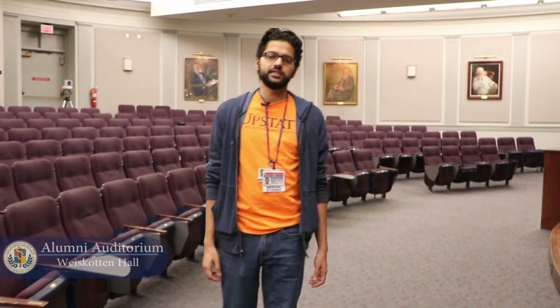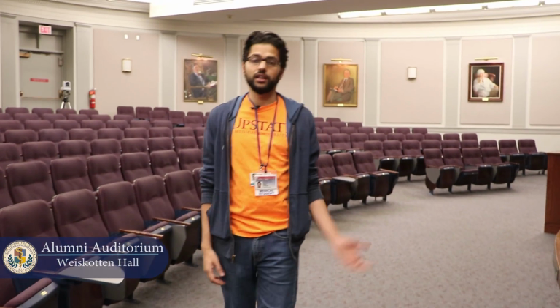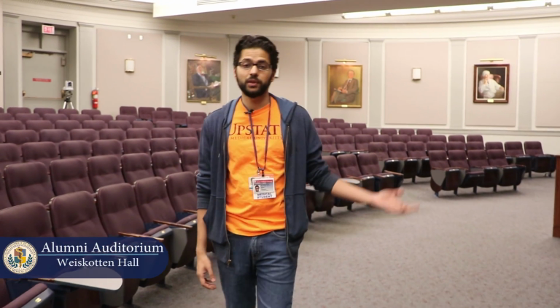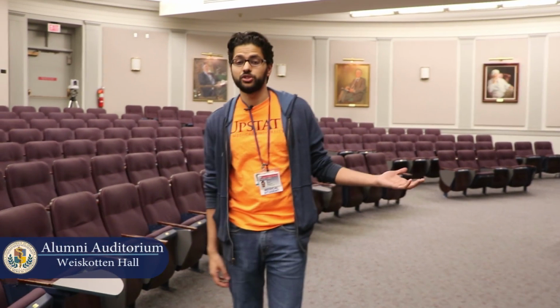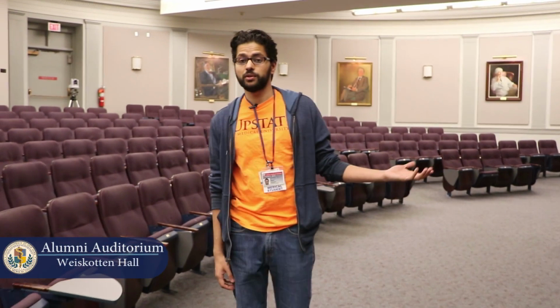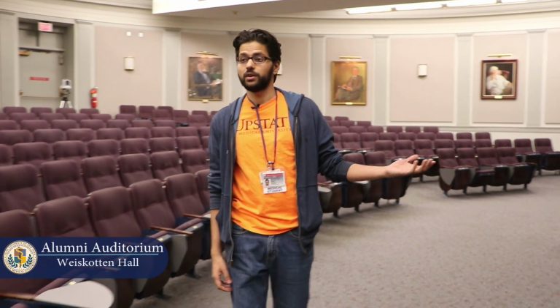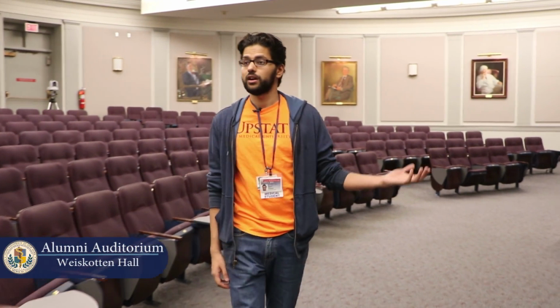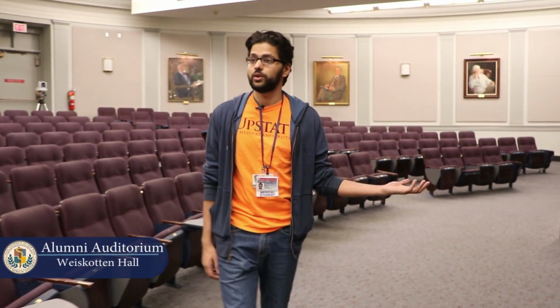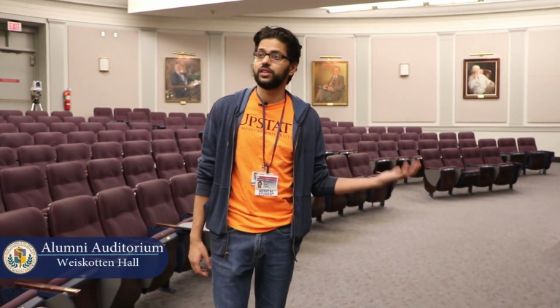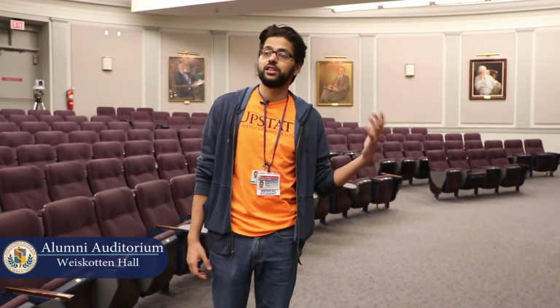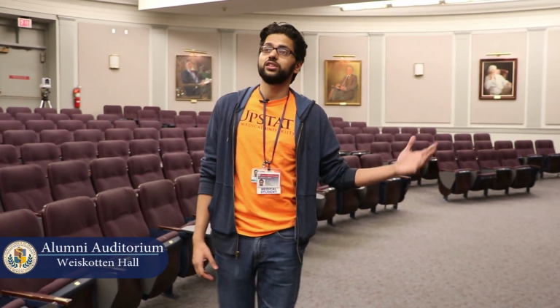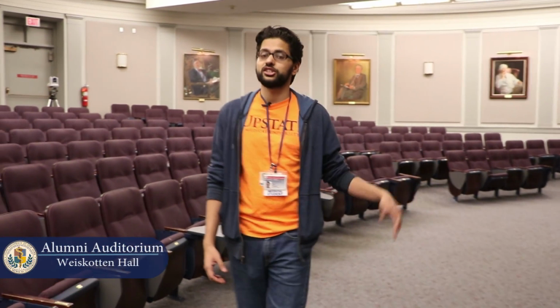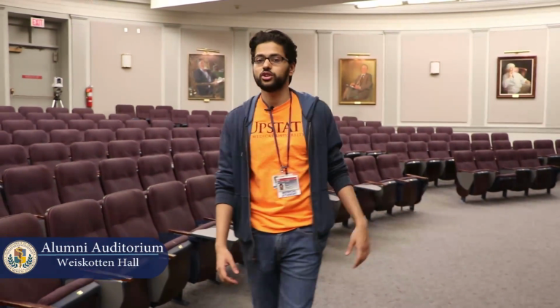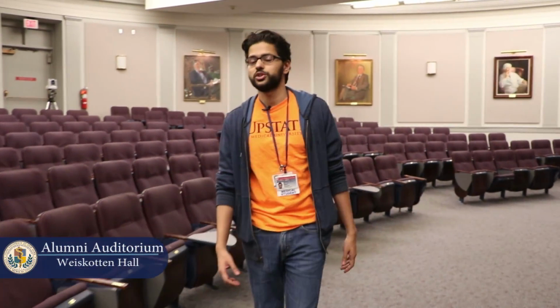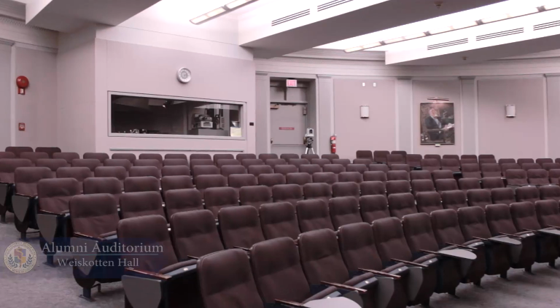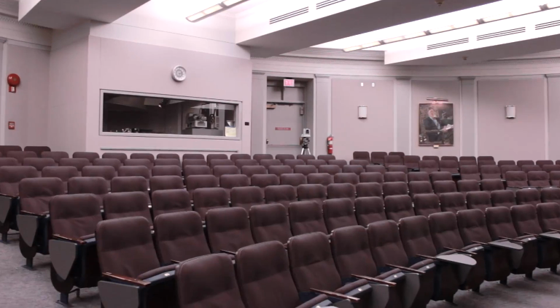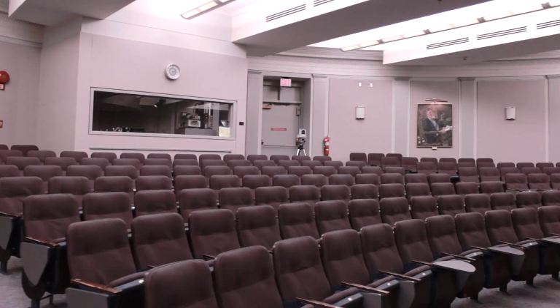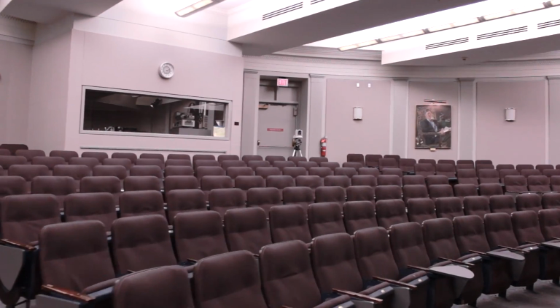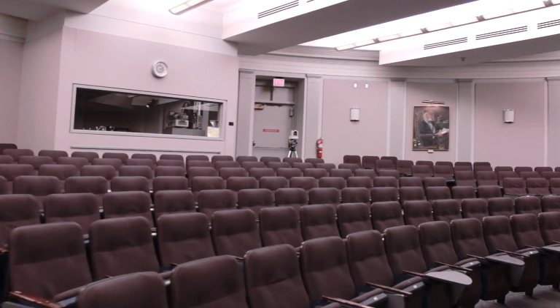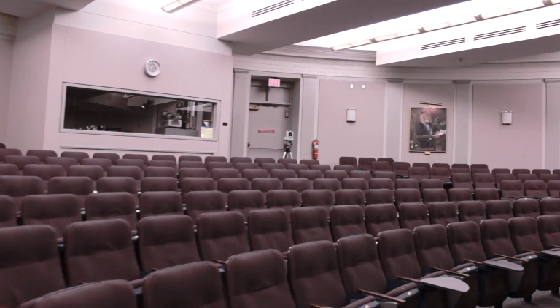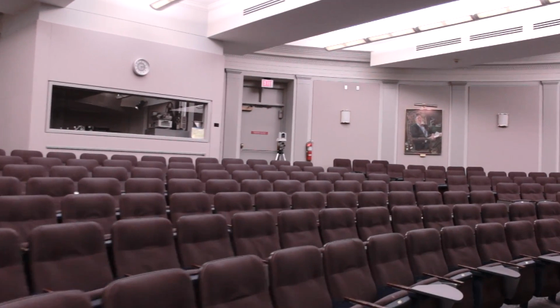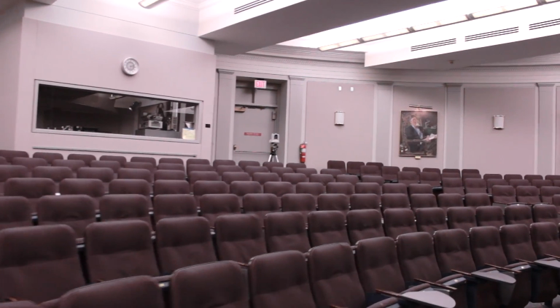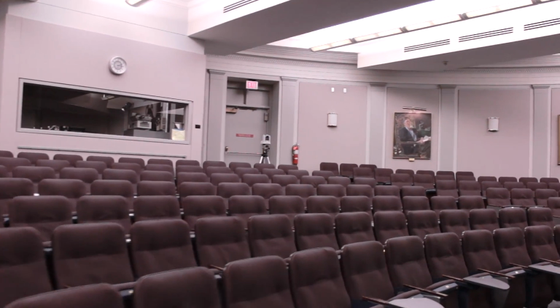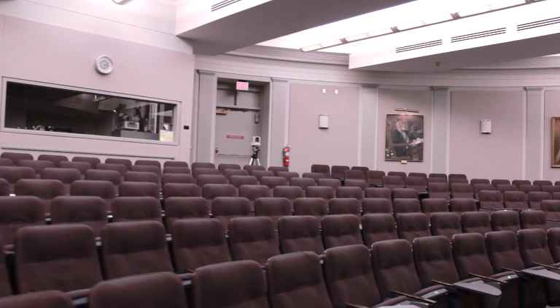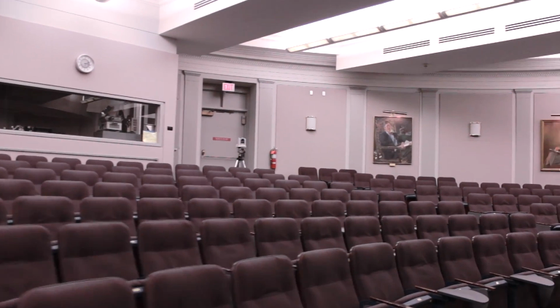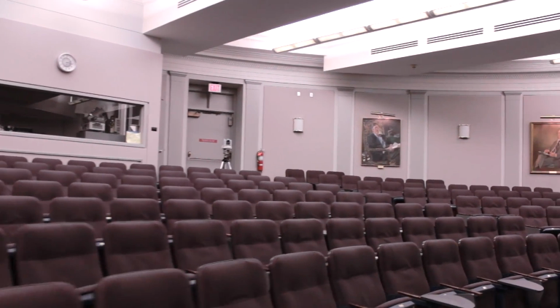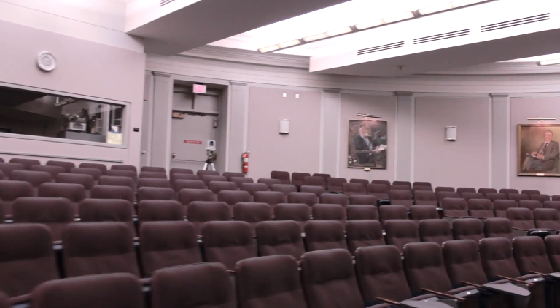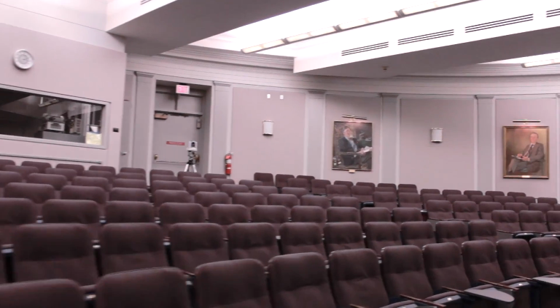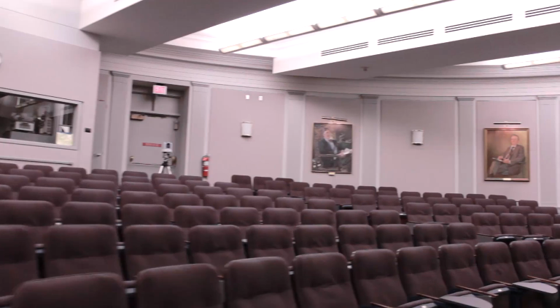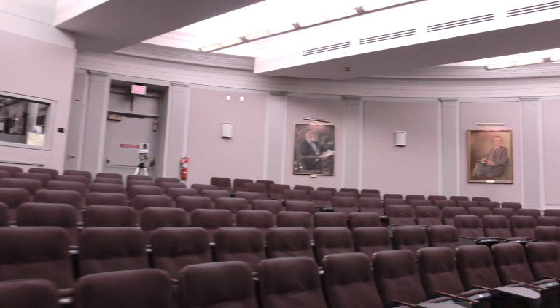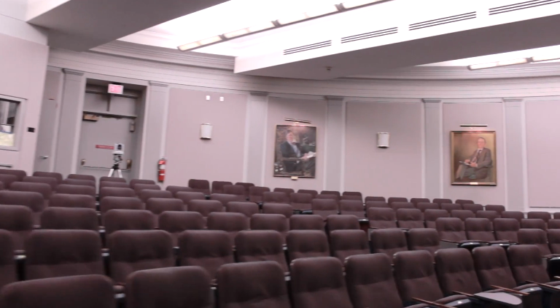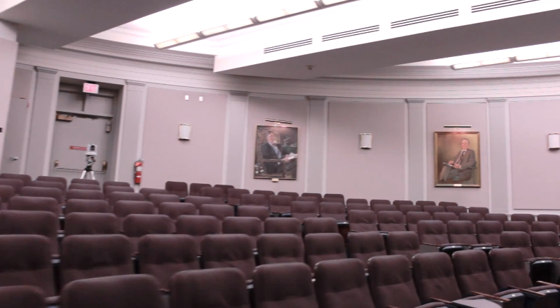Here's the Alumni Auditorium, one of the other lecture halls where you might take pharmacology, behavioral science, or one of your other classes.